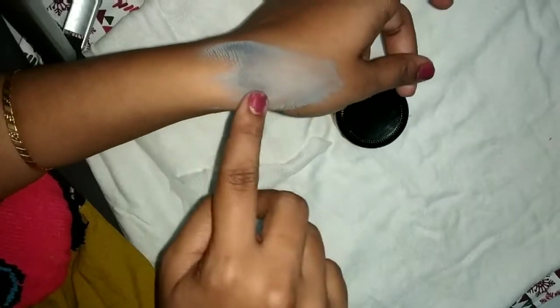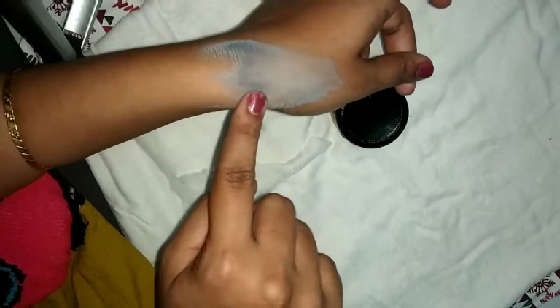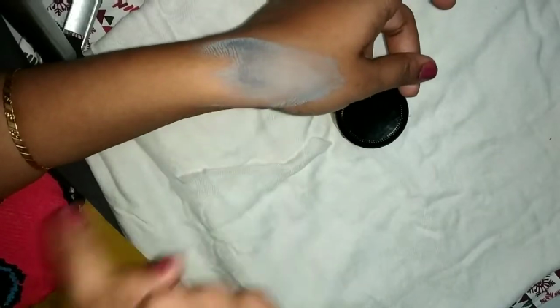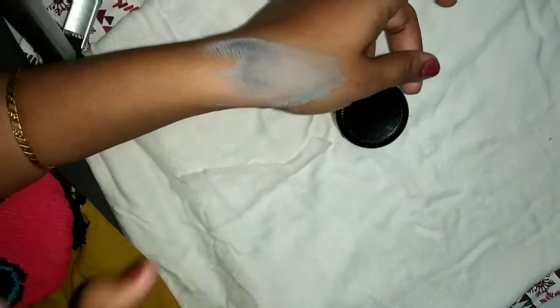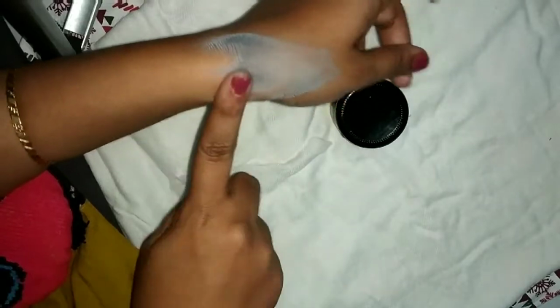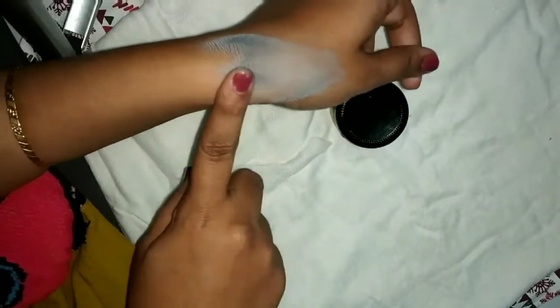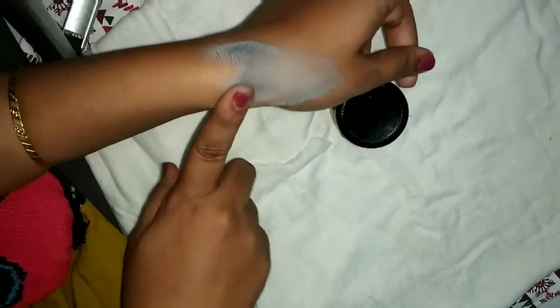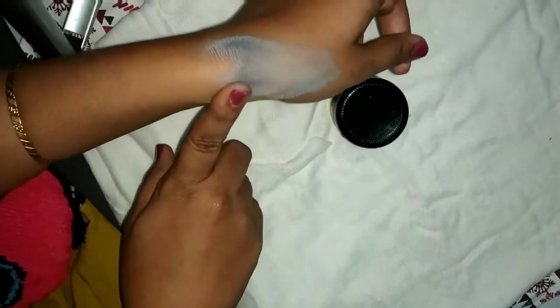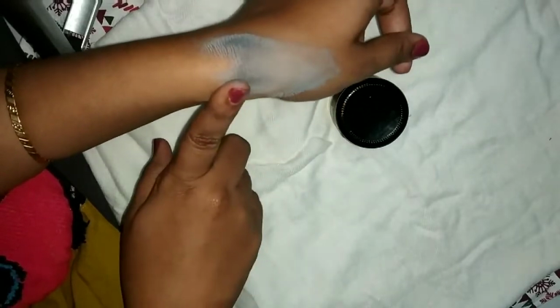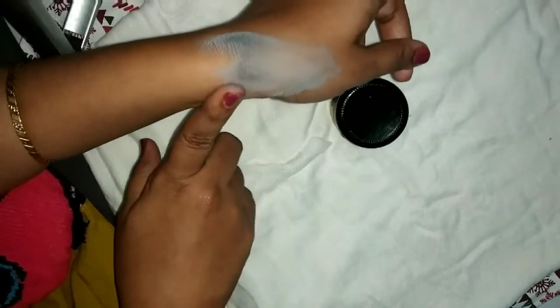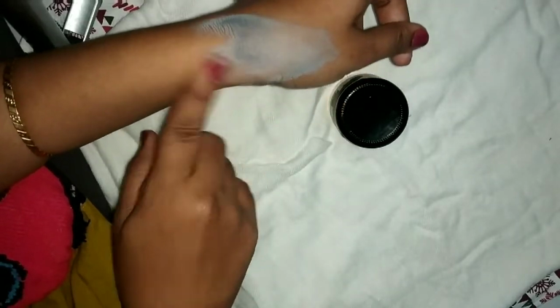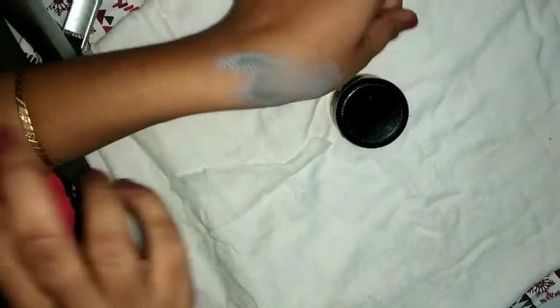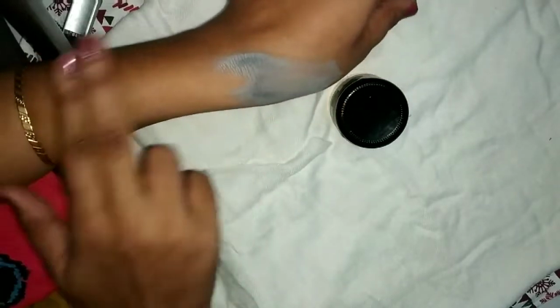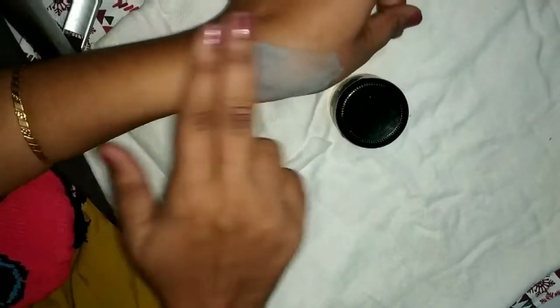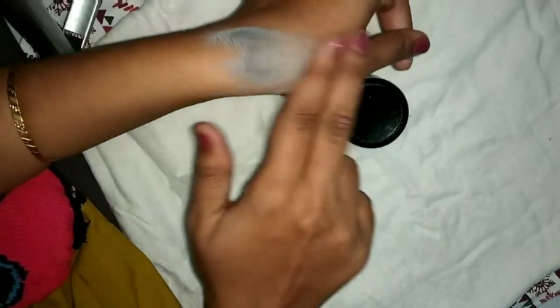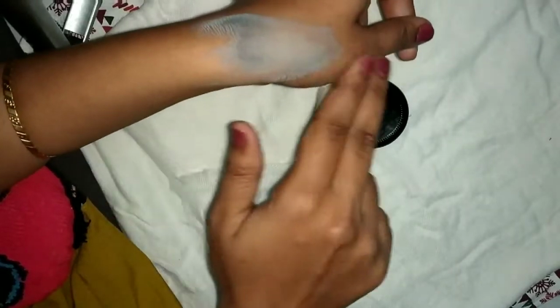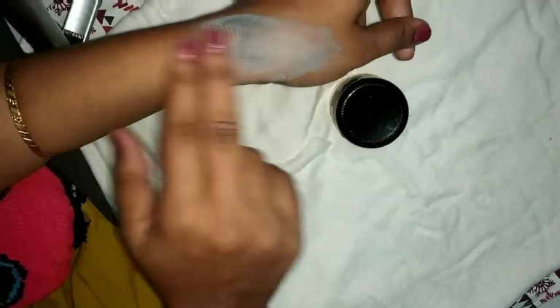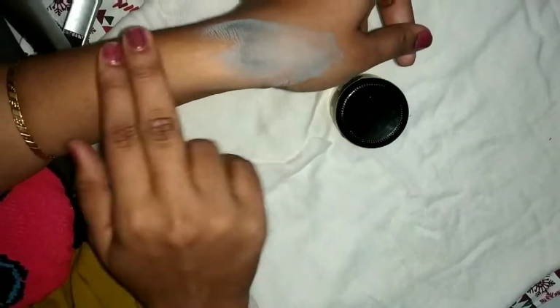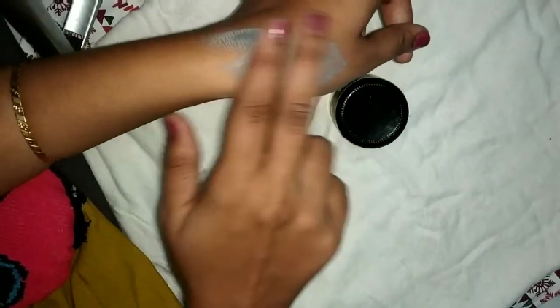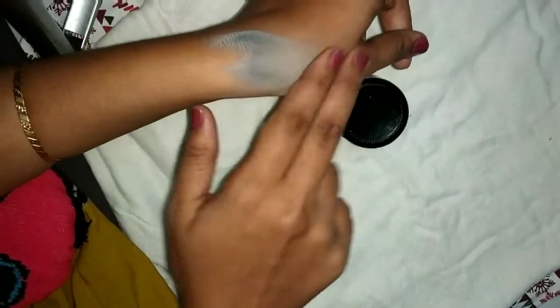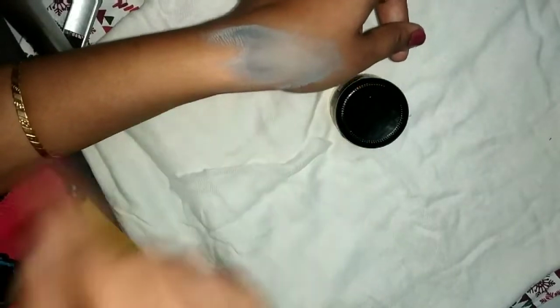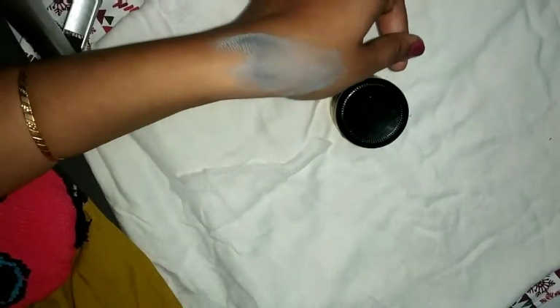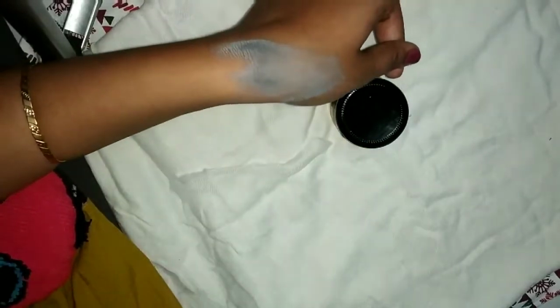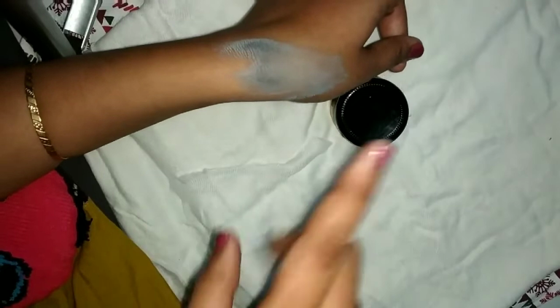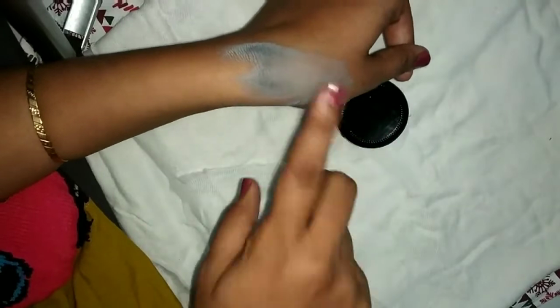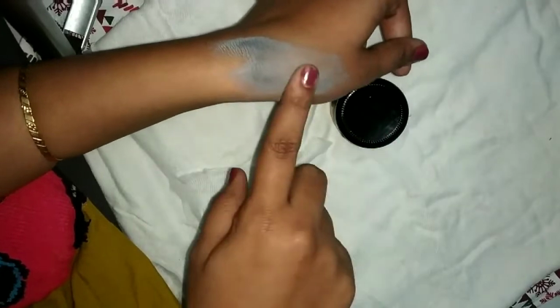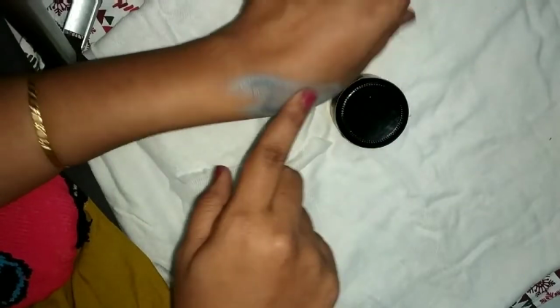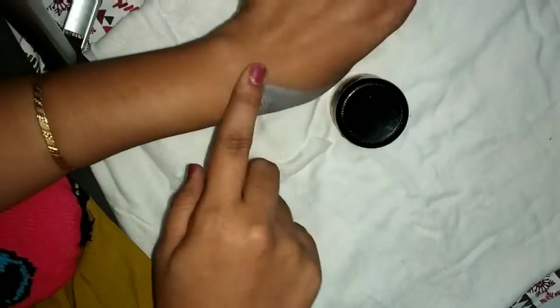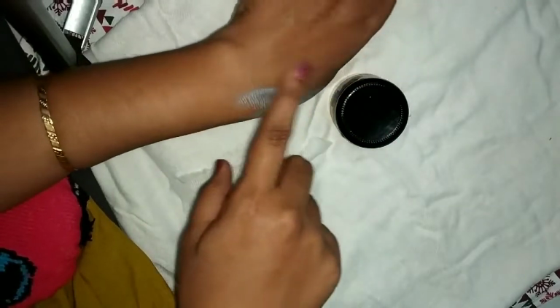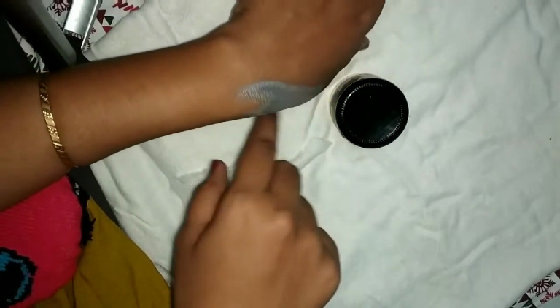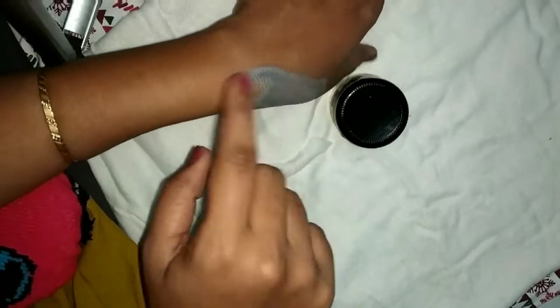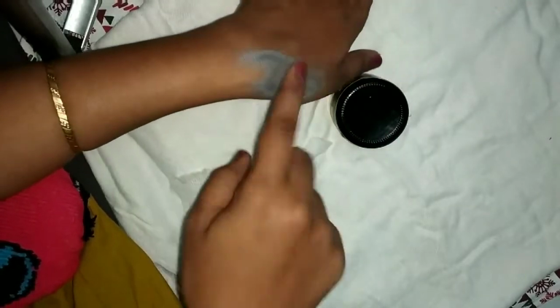When you wash the skin, use a moisturizer afterwards as a compulsory step.